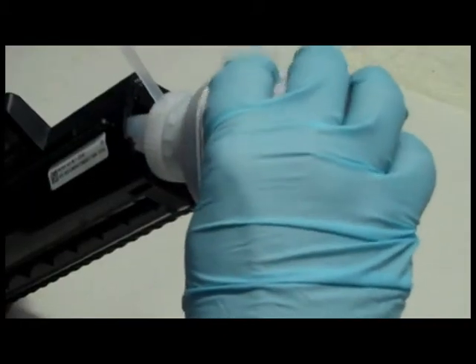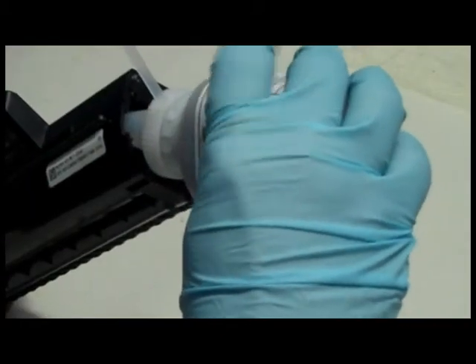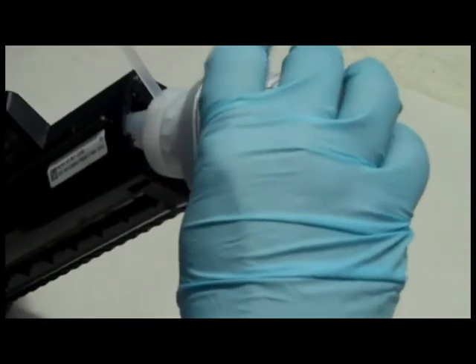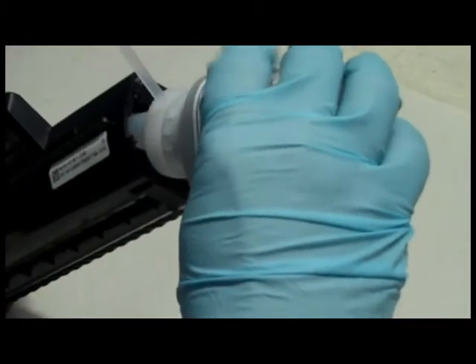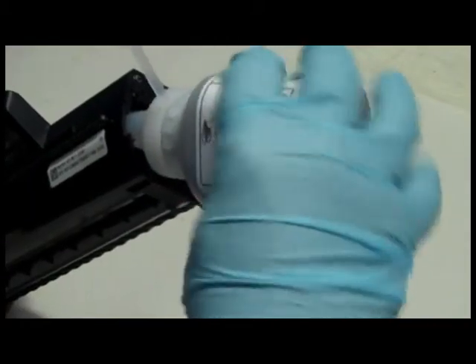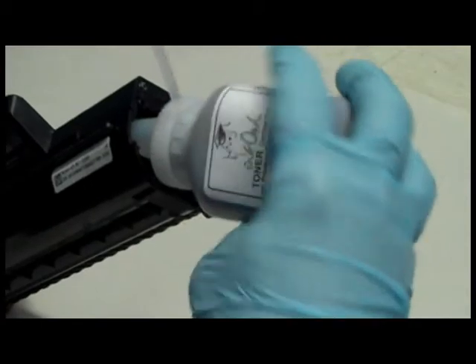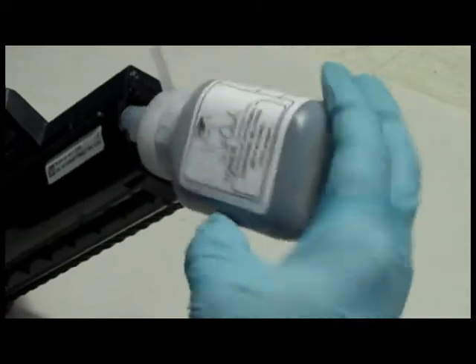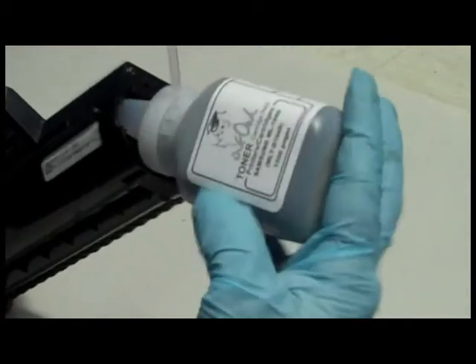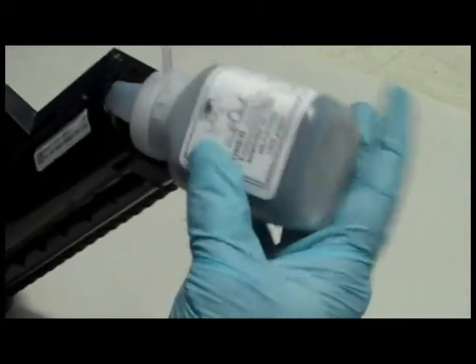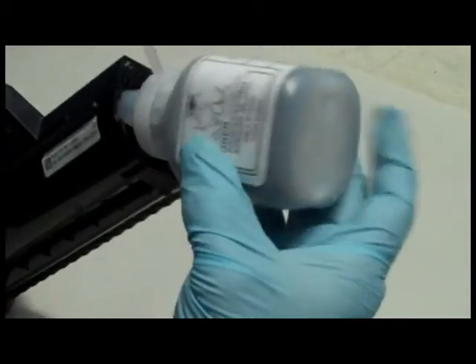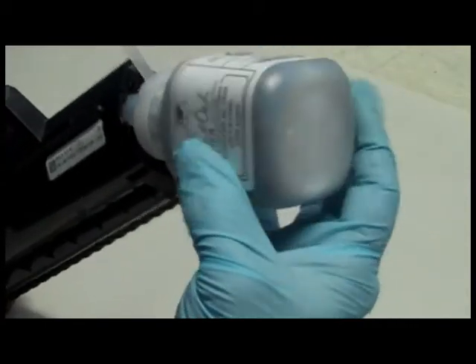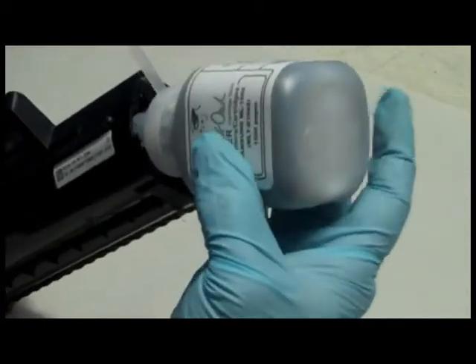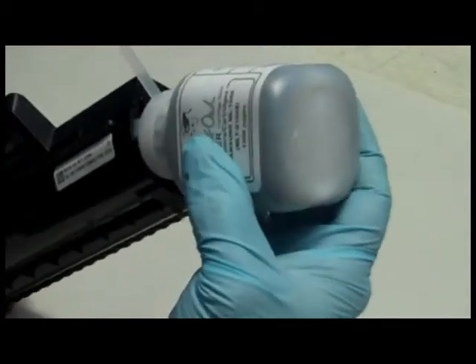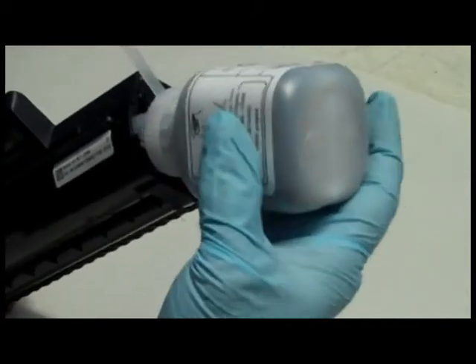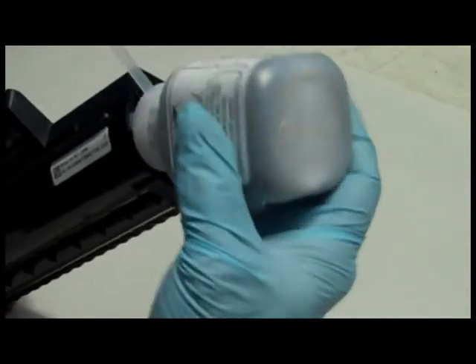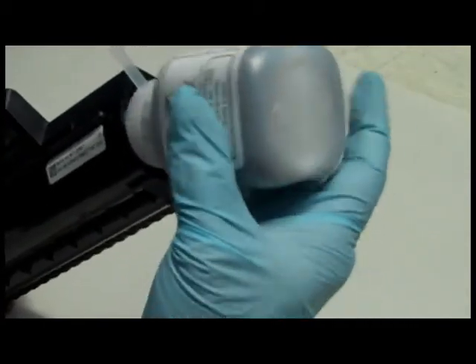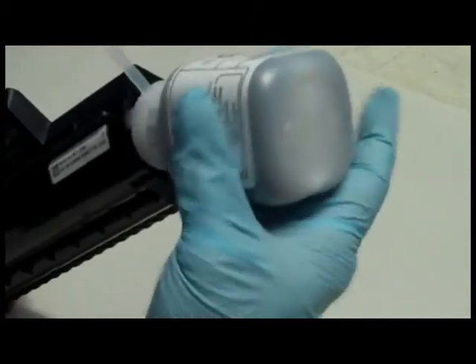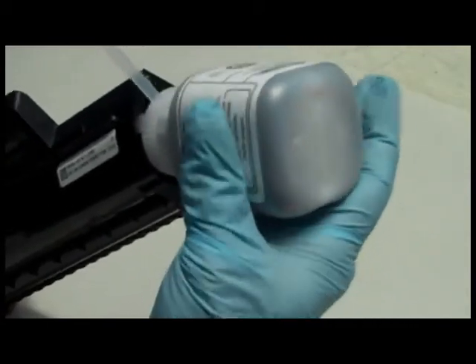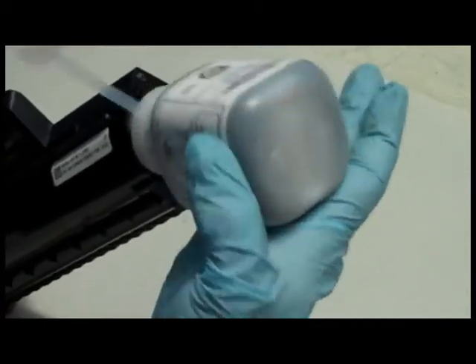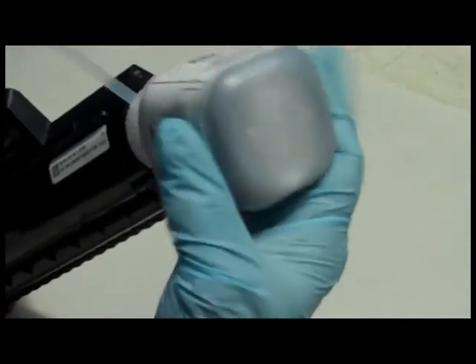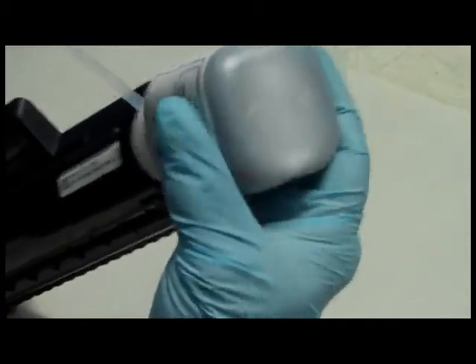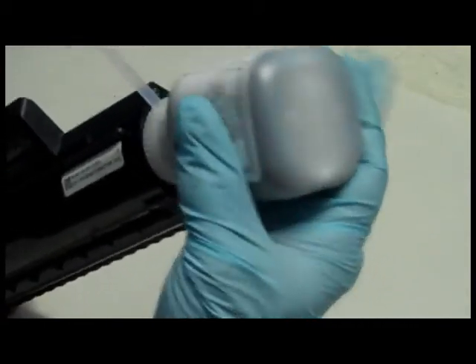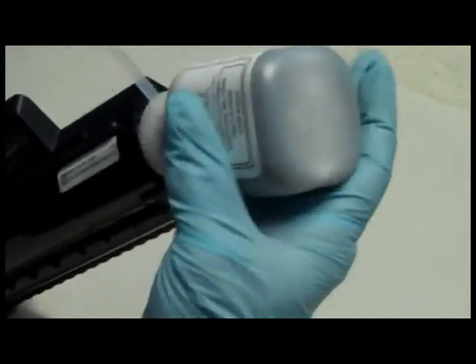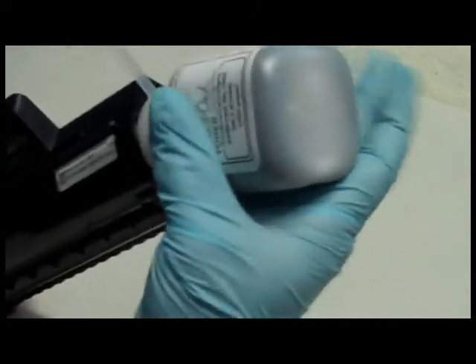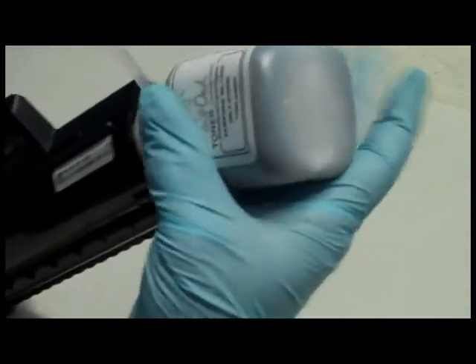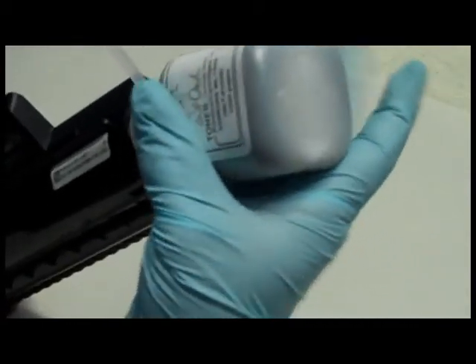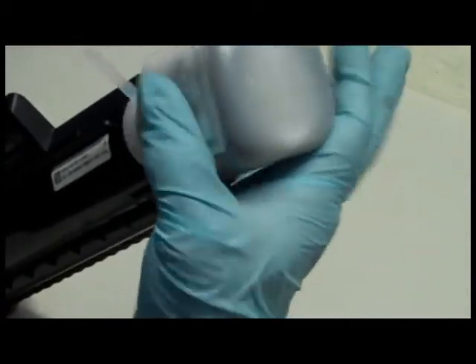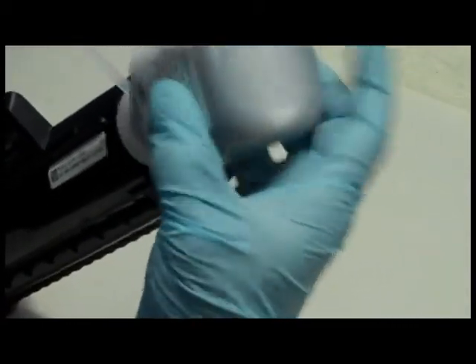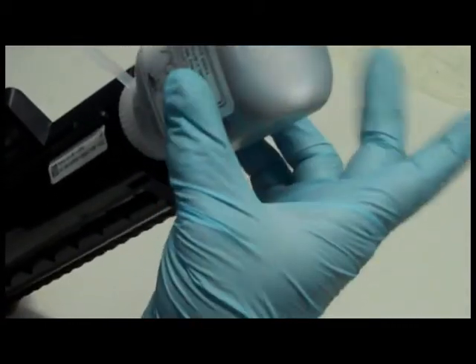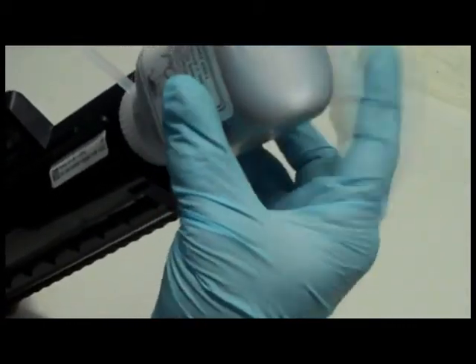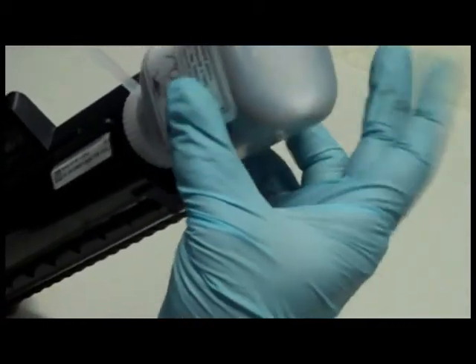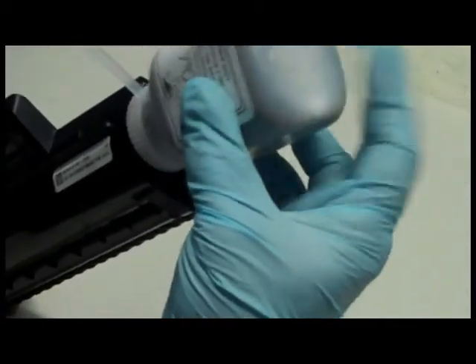Here is a bottle of InkOwl's high quality Samsung 104 toner. Step 7: Pour the whole bottle right into the cartridge and then put the toner cap back into place.